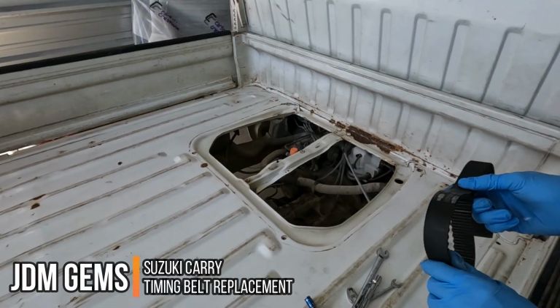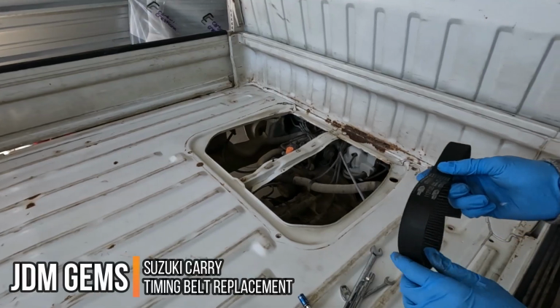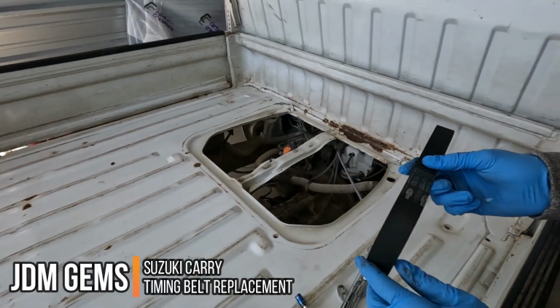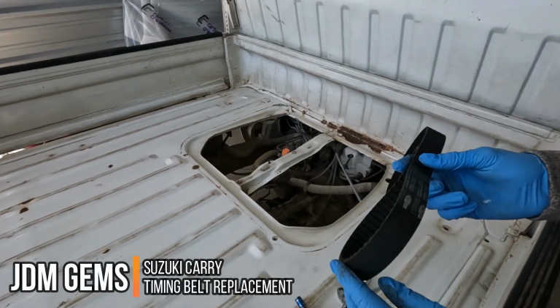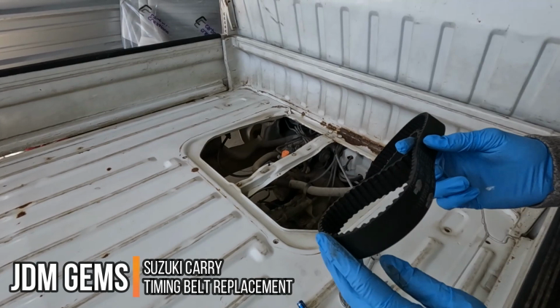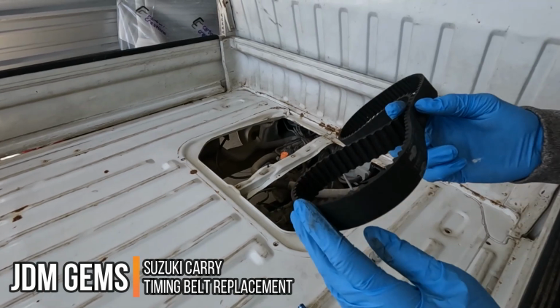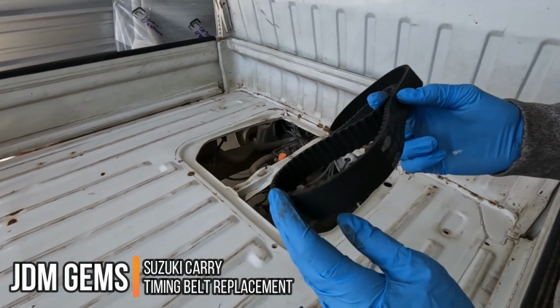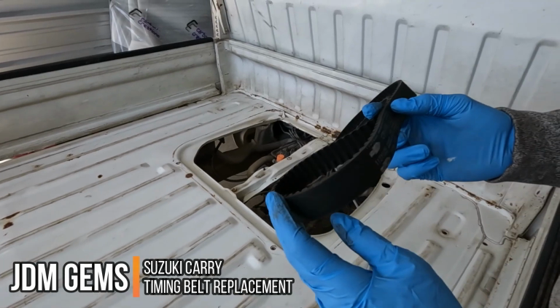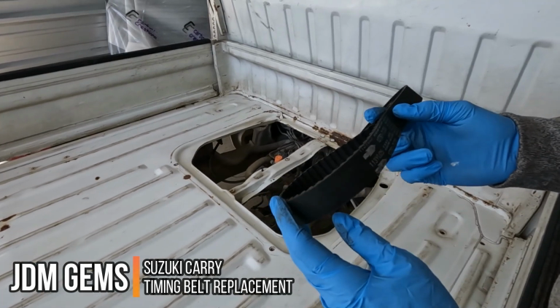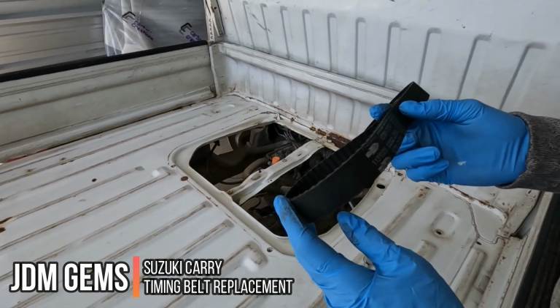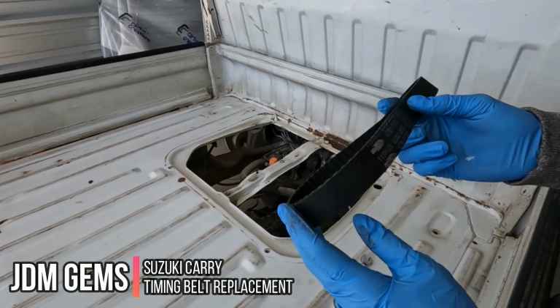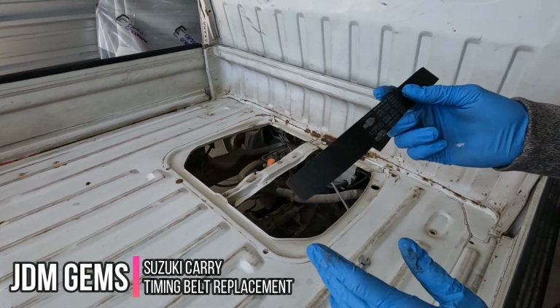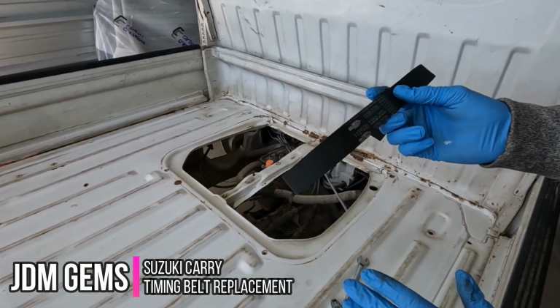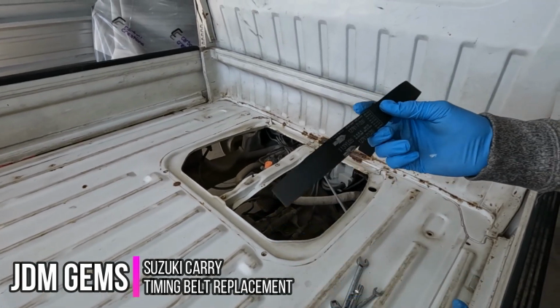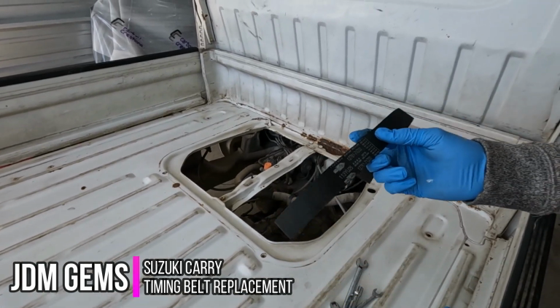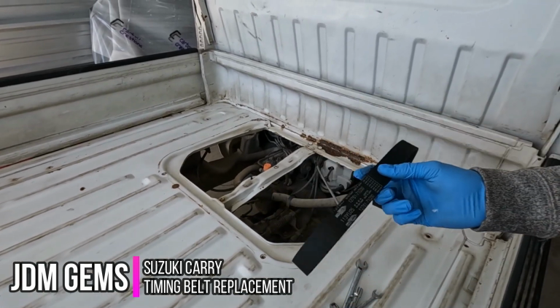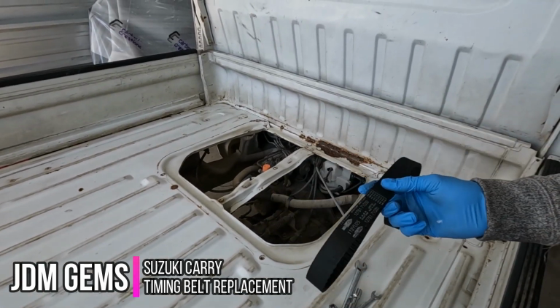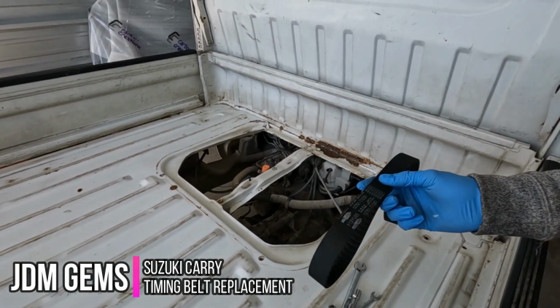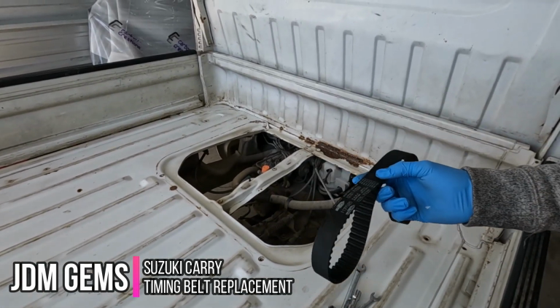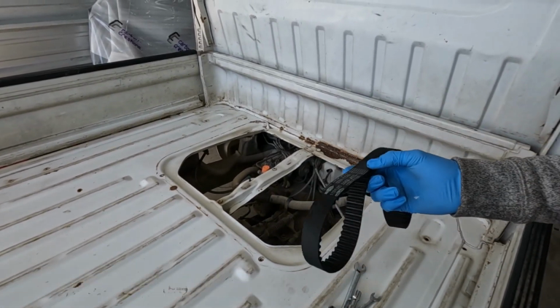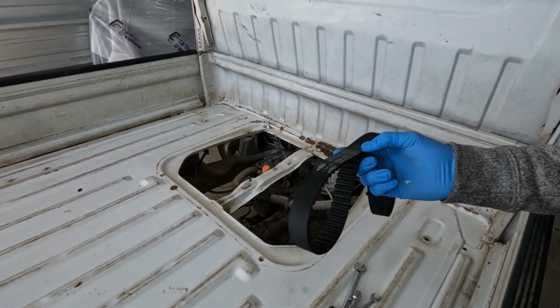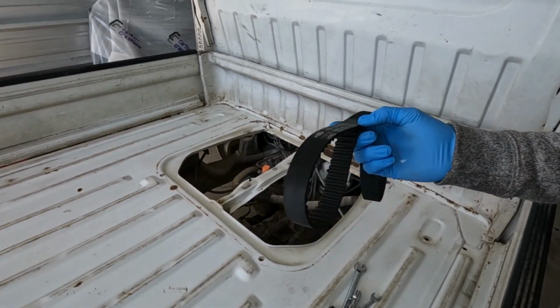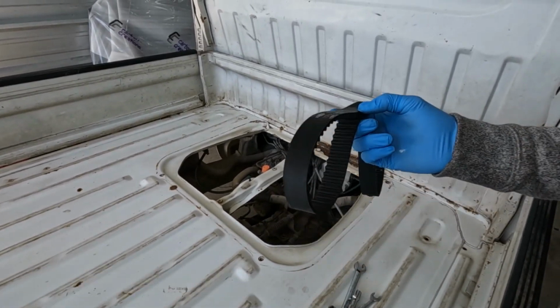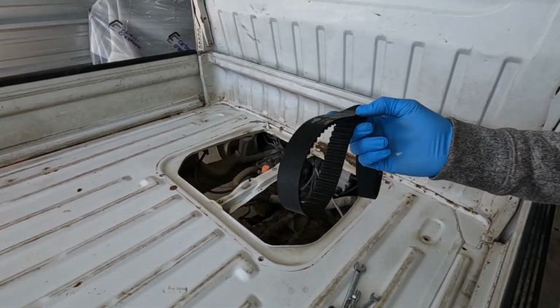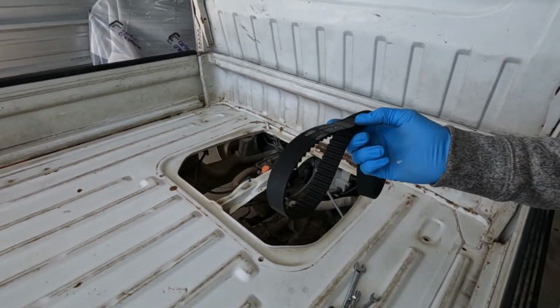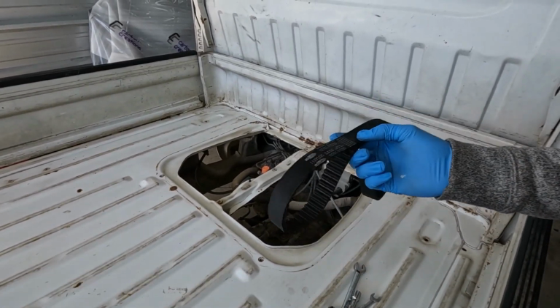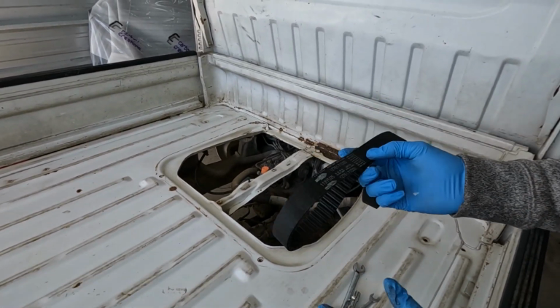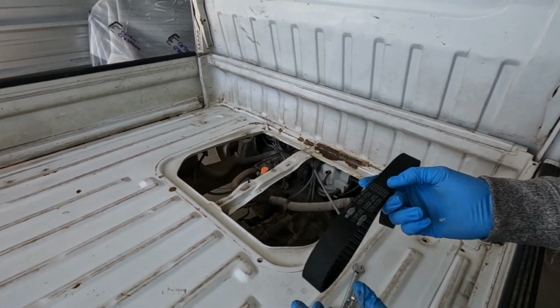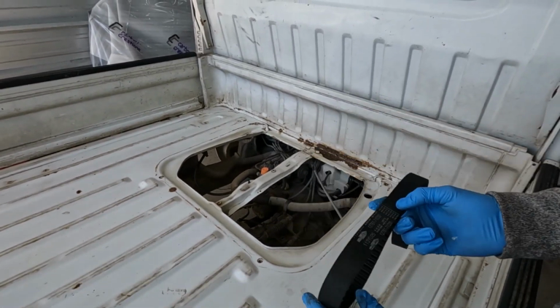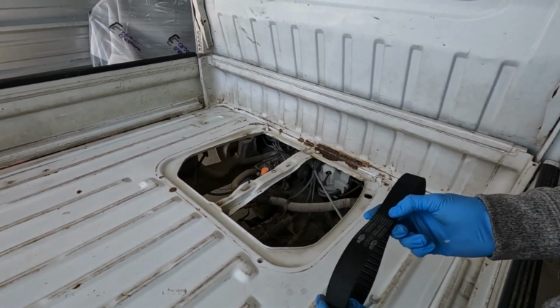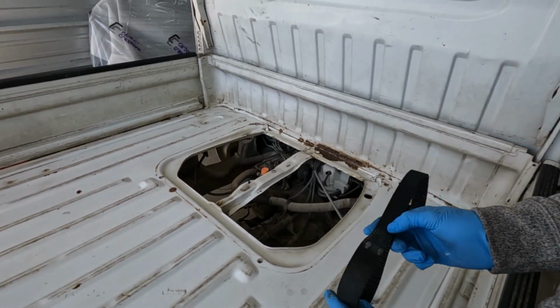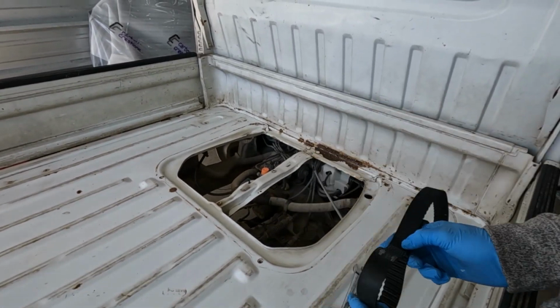Hey guys, so today we're going to replace the timing belt on this Suzuki Carry. The process is pretty straightforward, so let's get started.